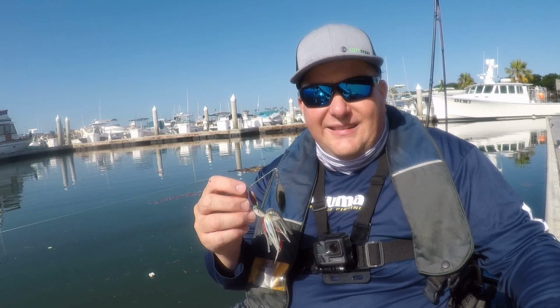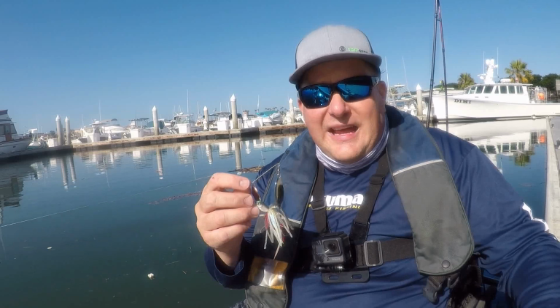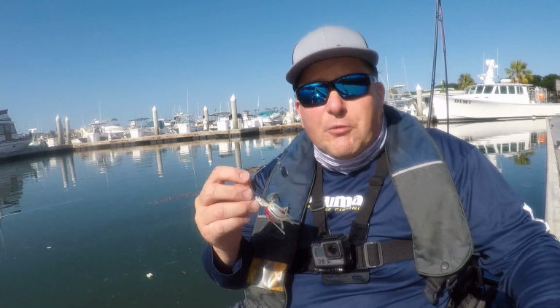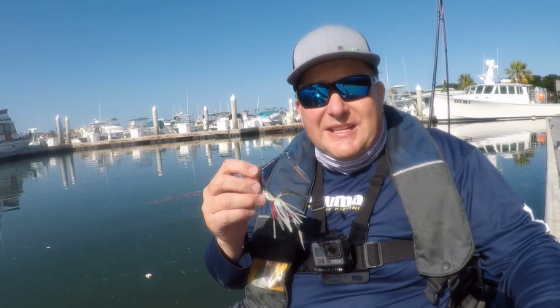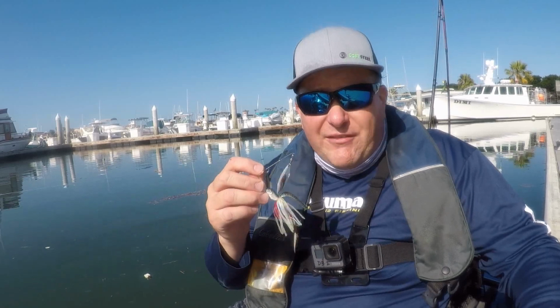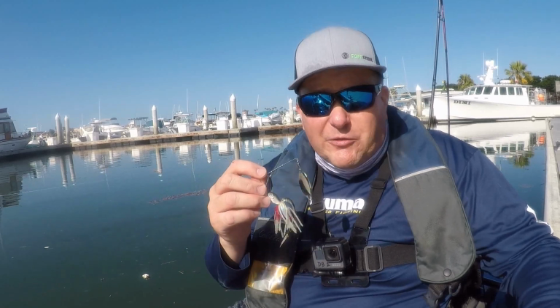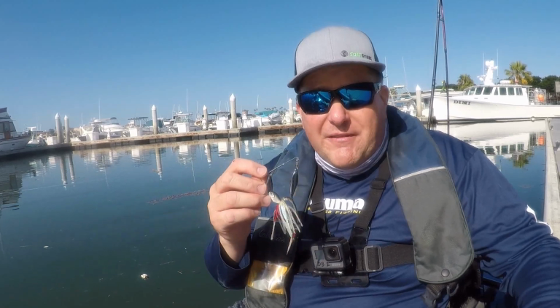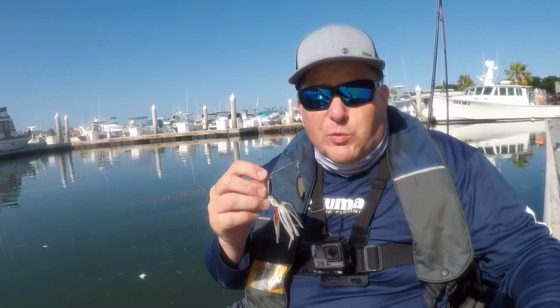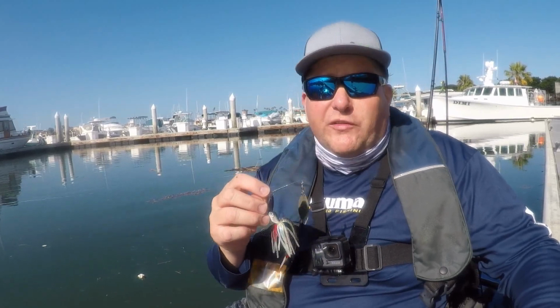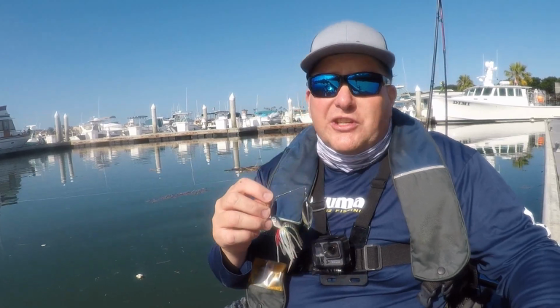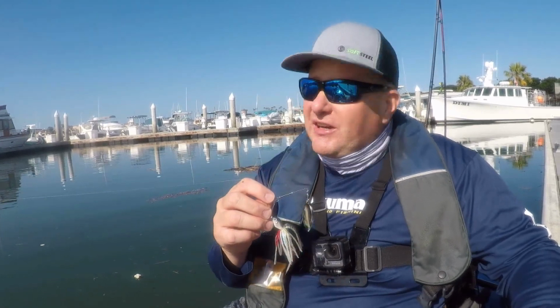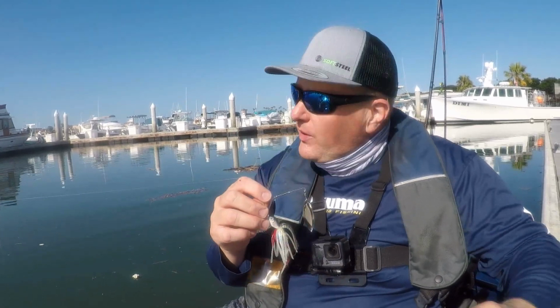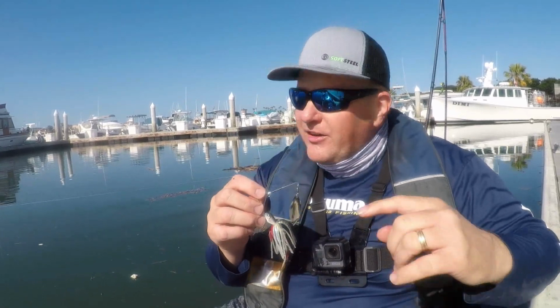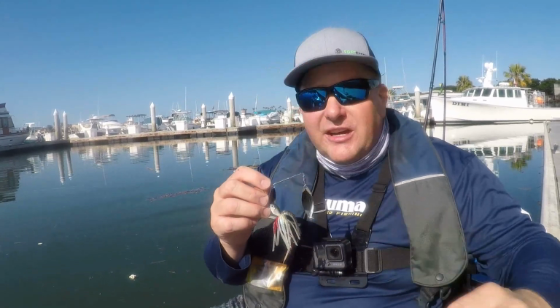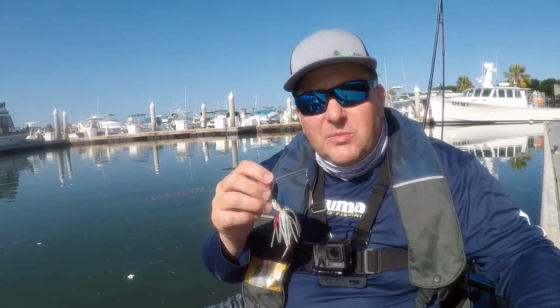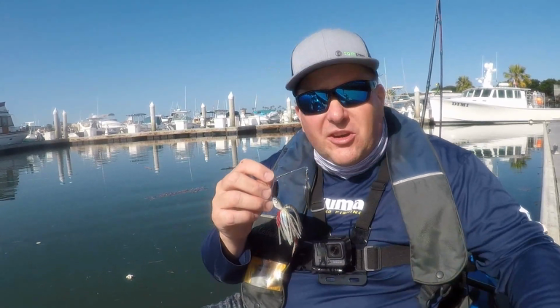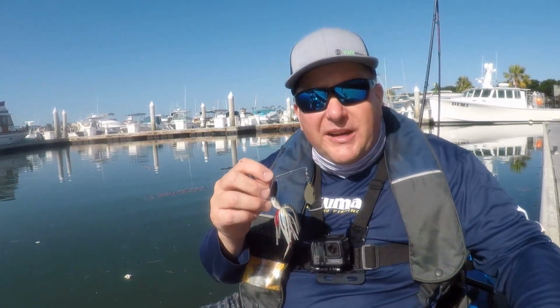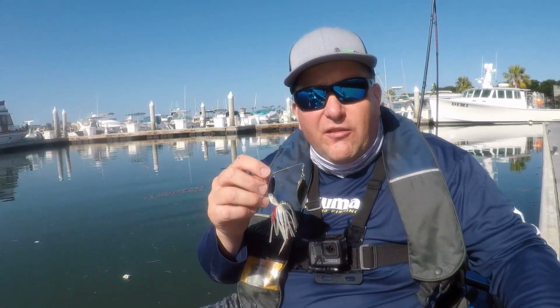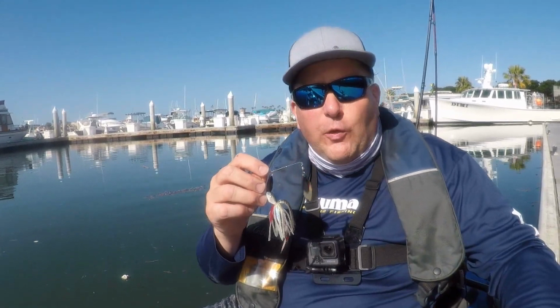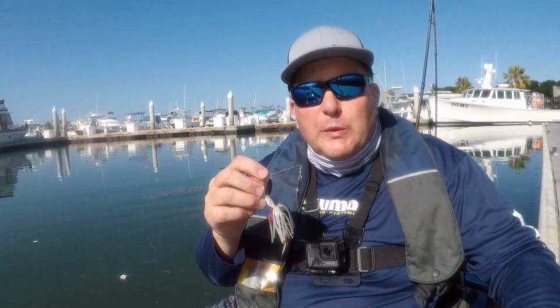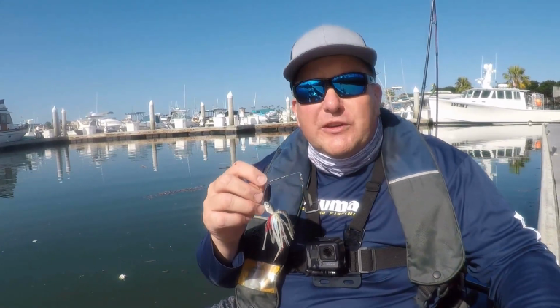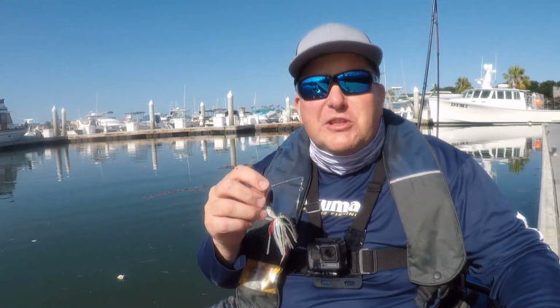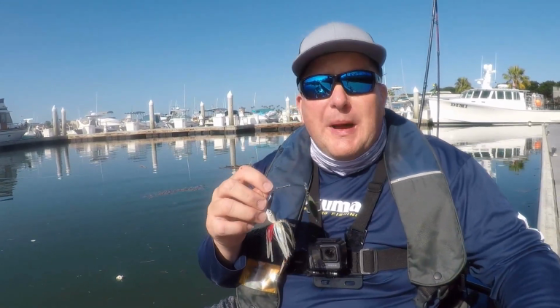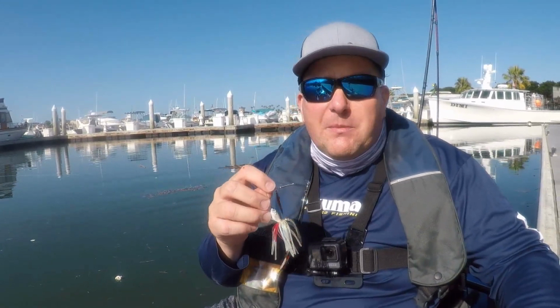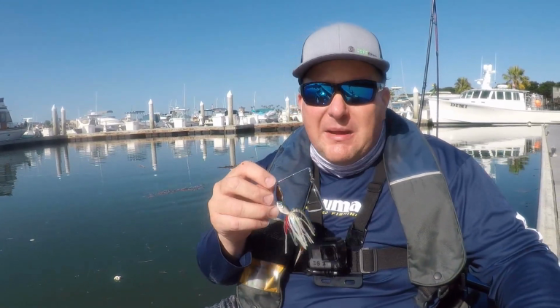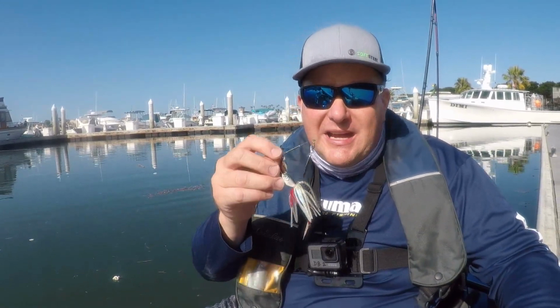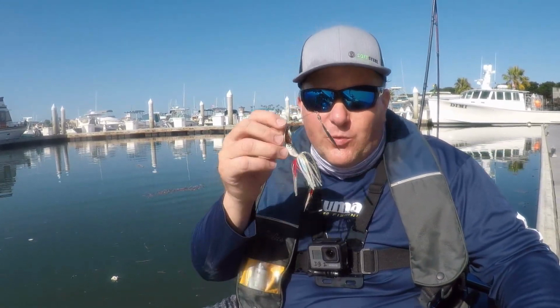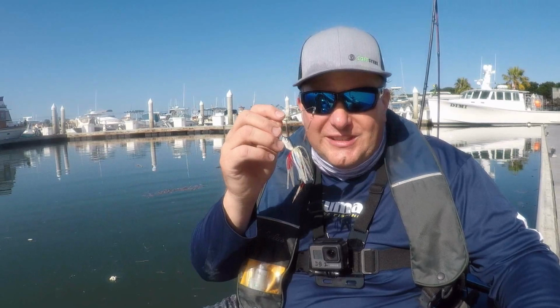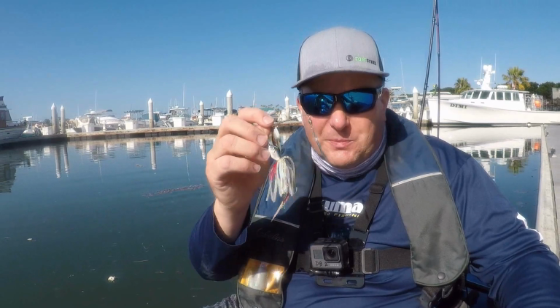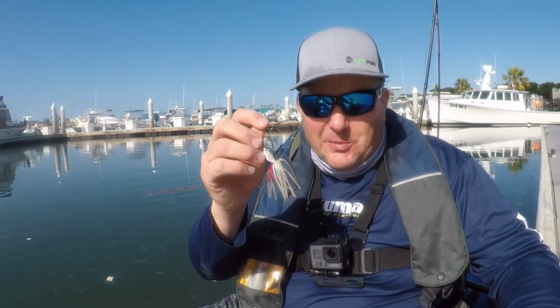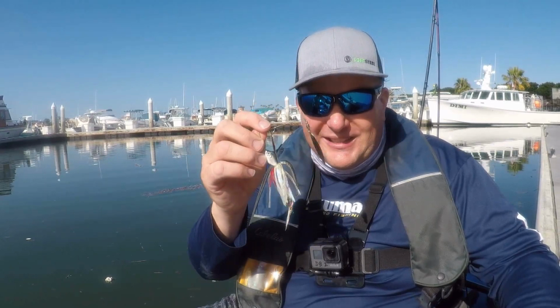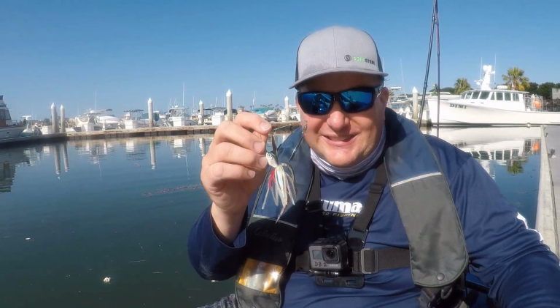Hey everybody, Davey here from Davey's World Fishing. Today we're out here in Huntington Beach Harbor, California. We're fishing spotted bay bass with spinnerbaits.